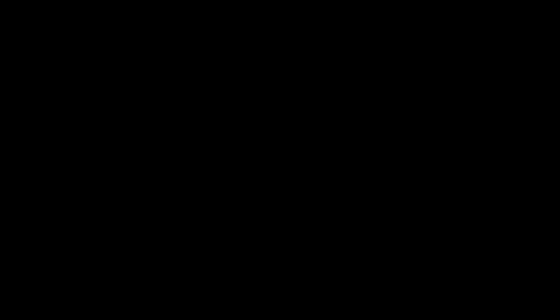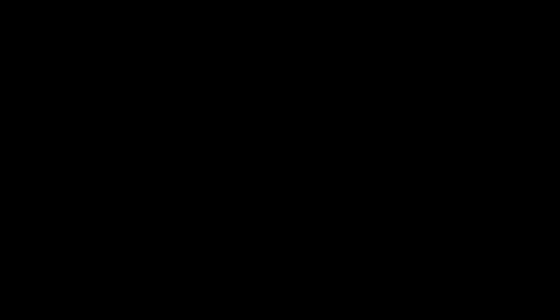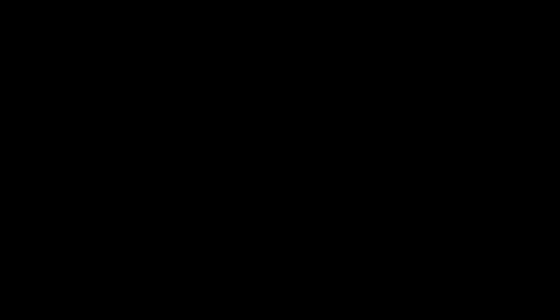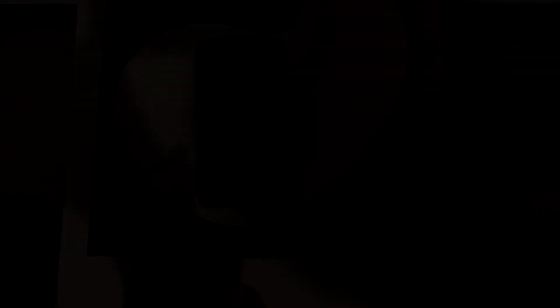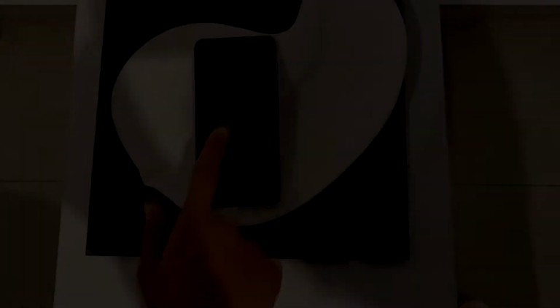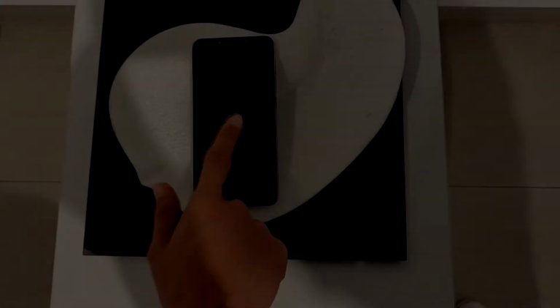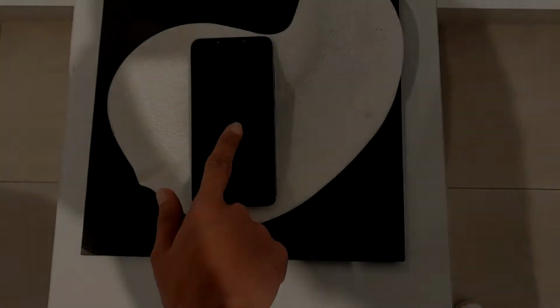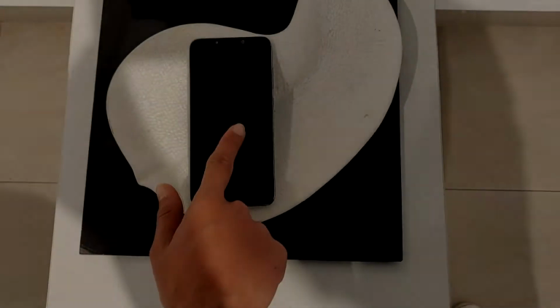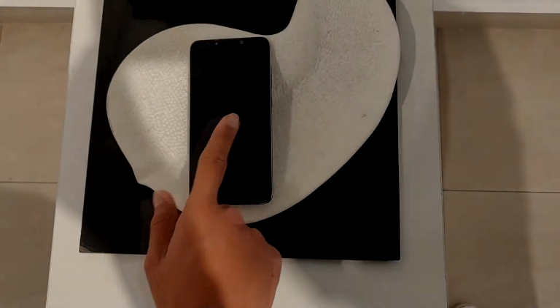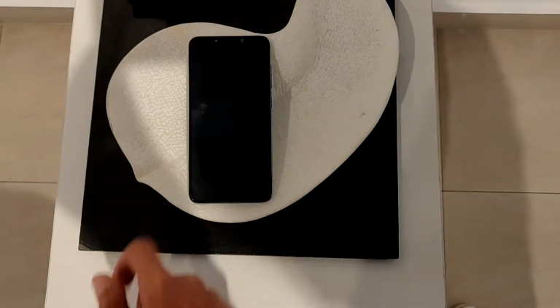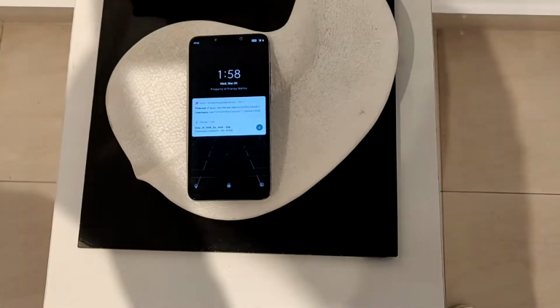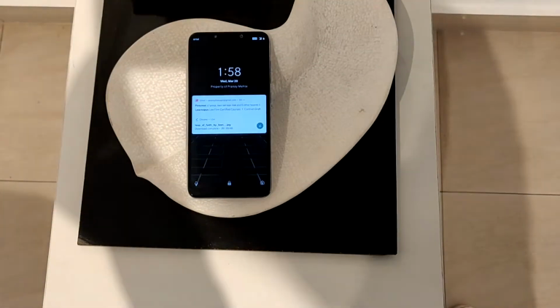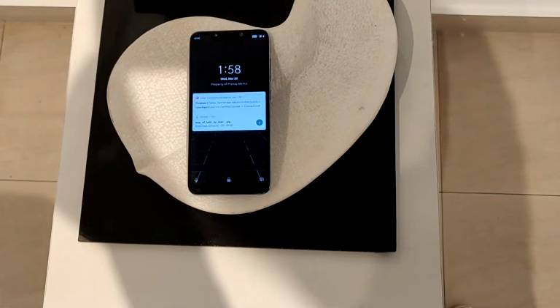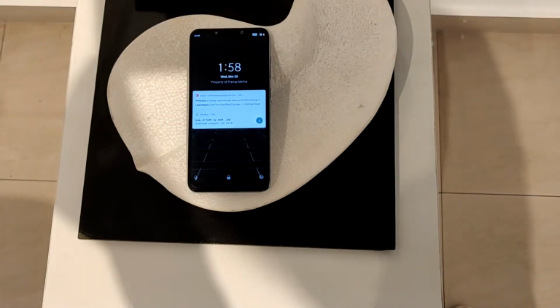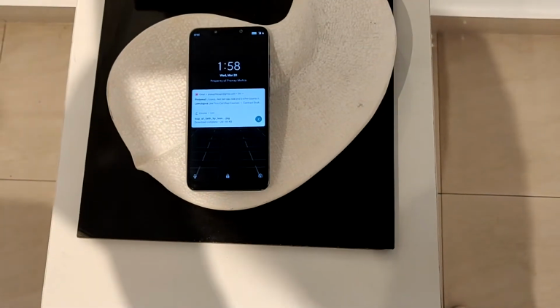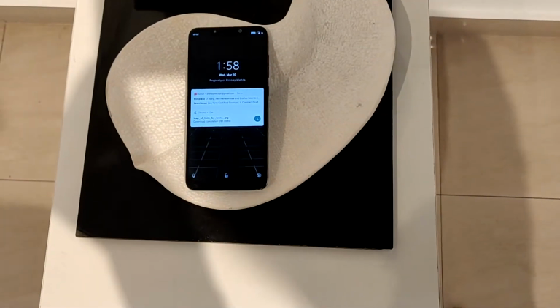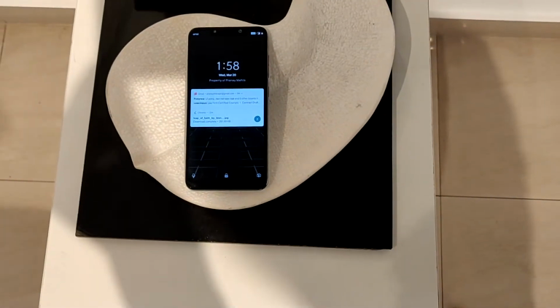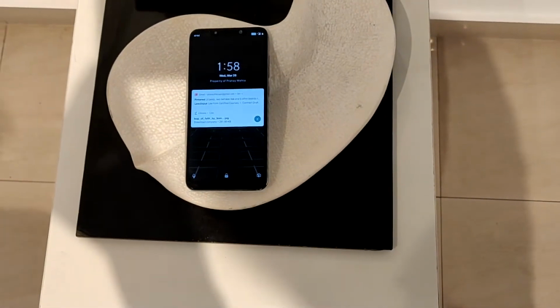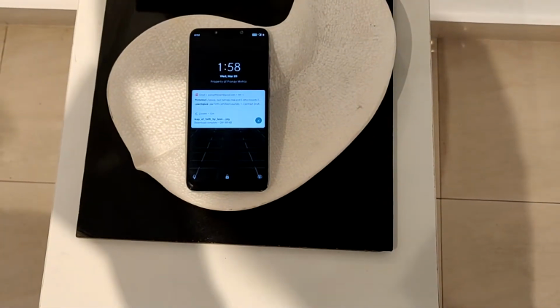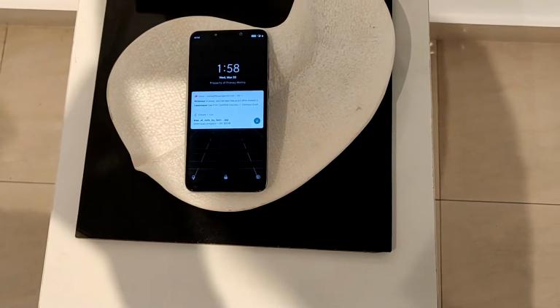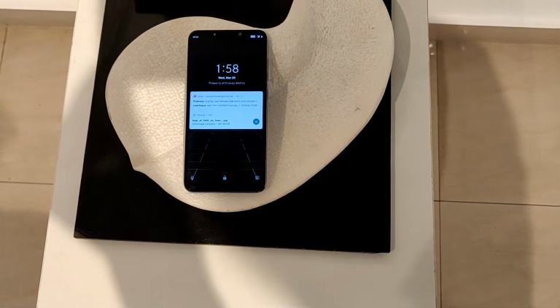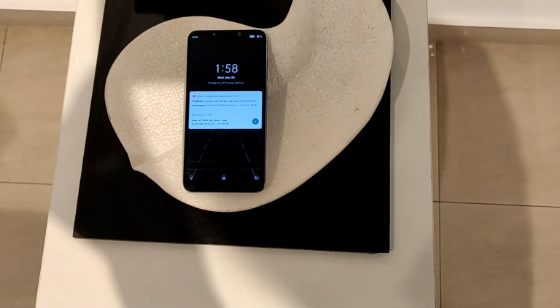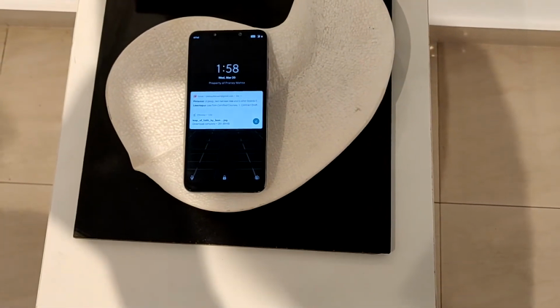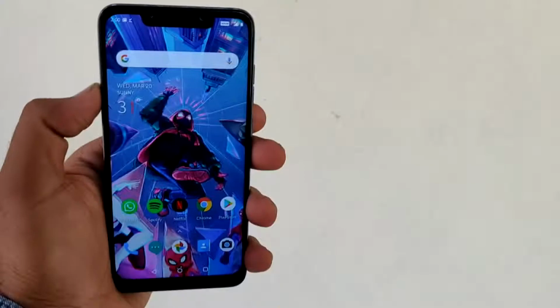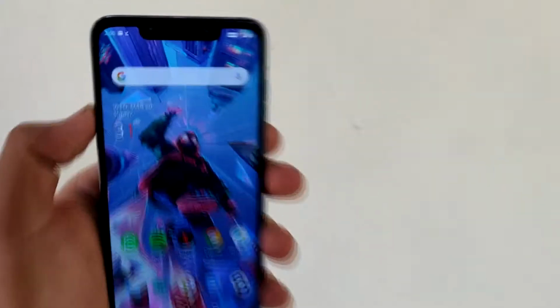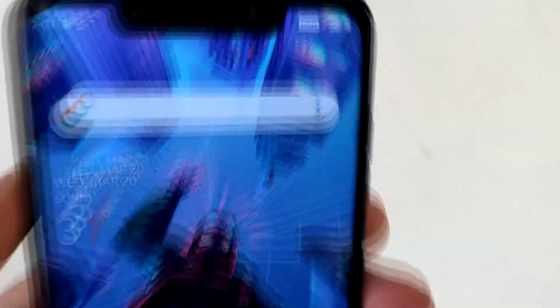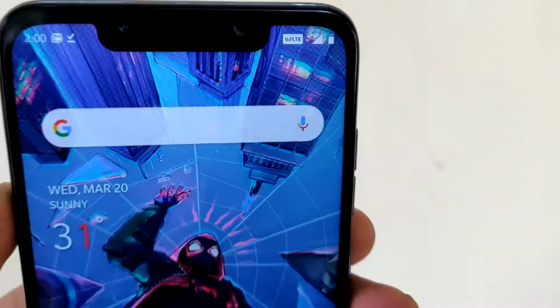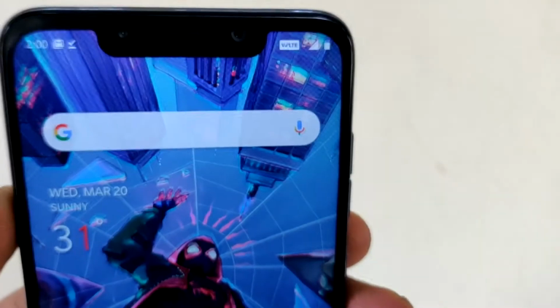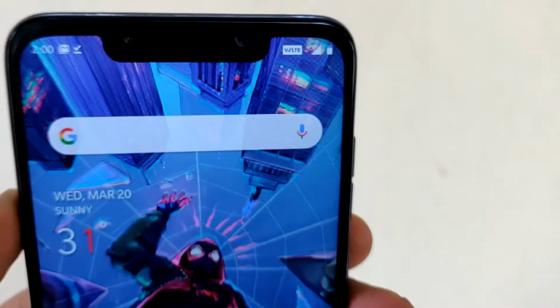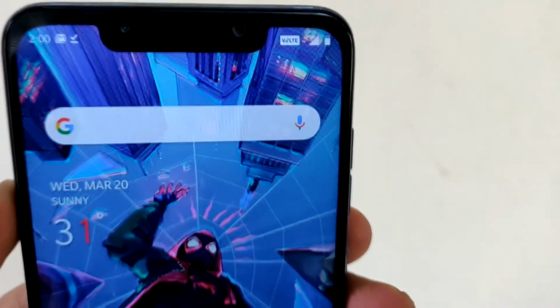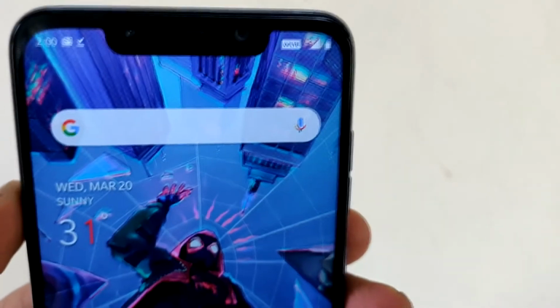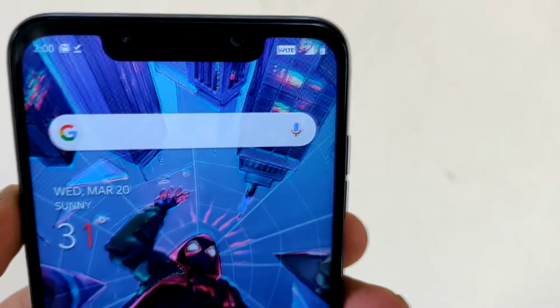Thanks to Pranimaita, we have got a POCO F1 in the house today. It does have an ugly notch though.